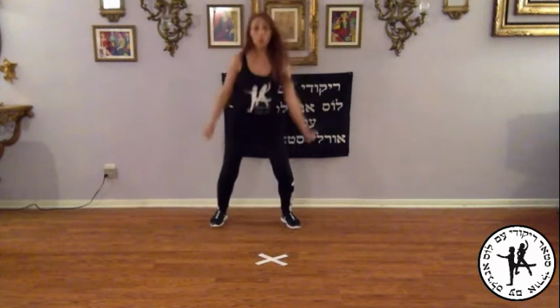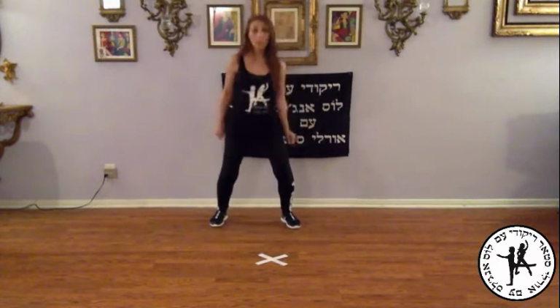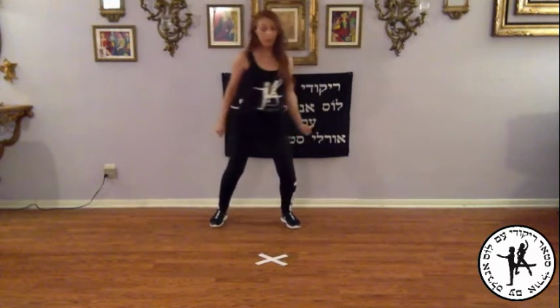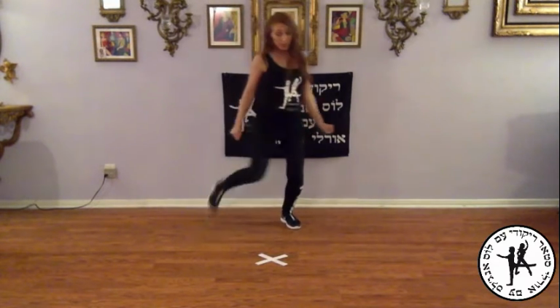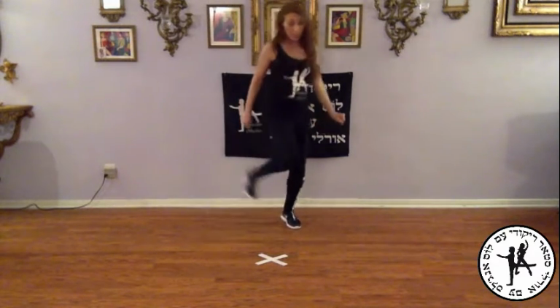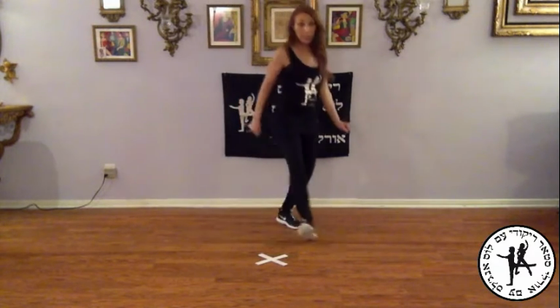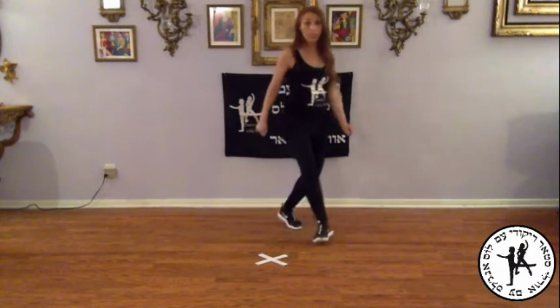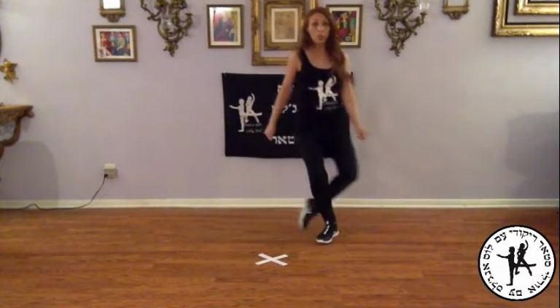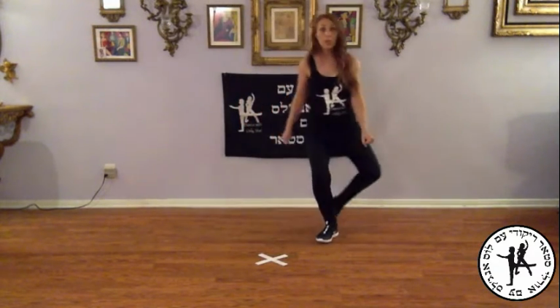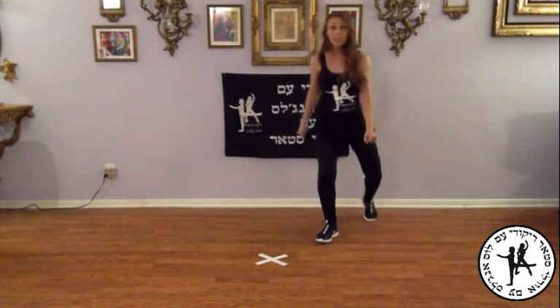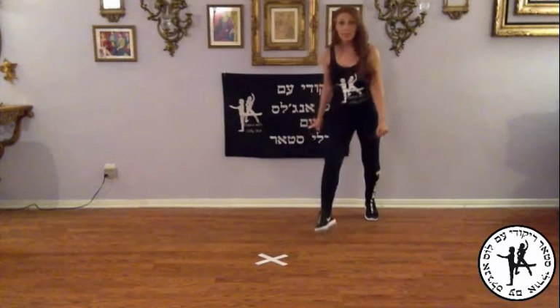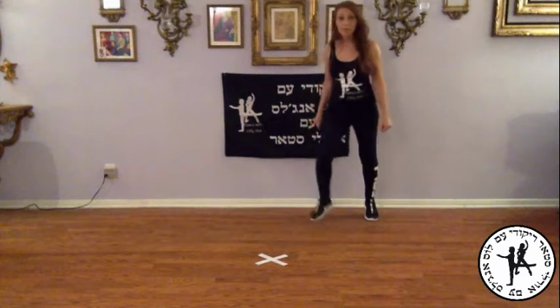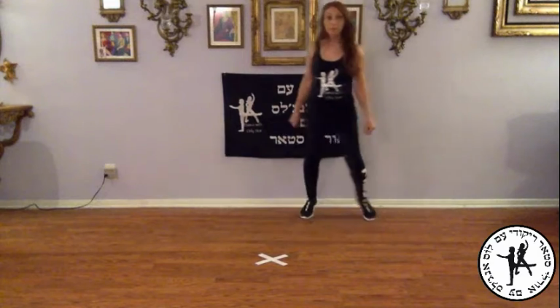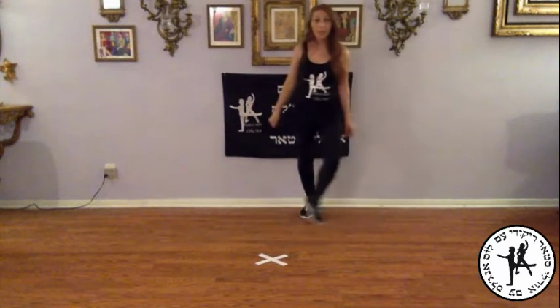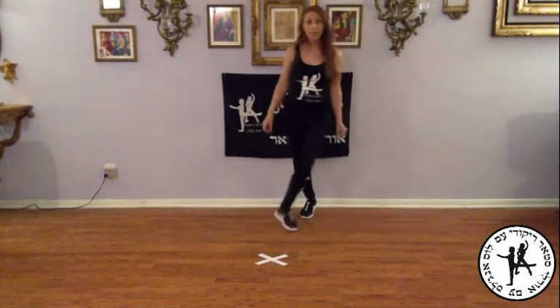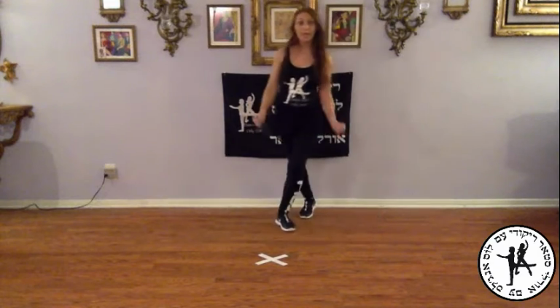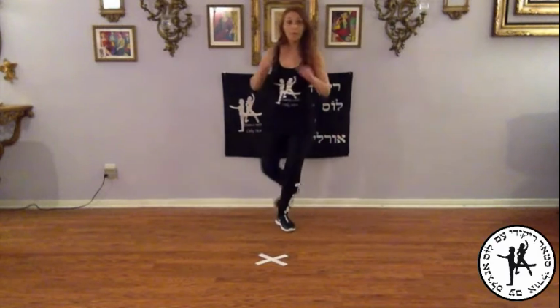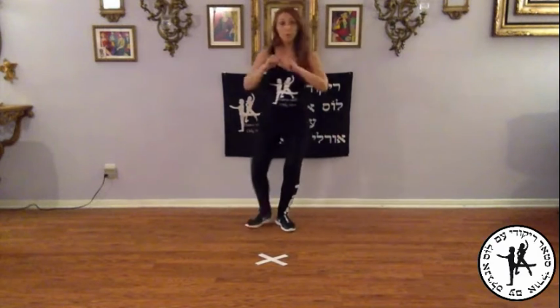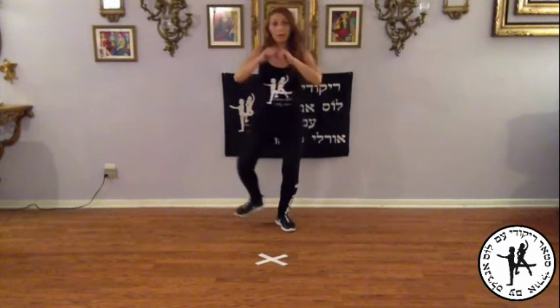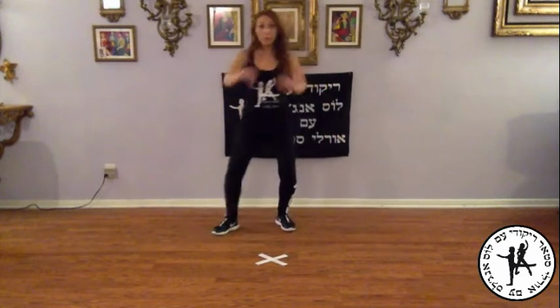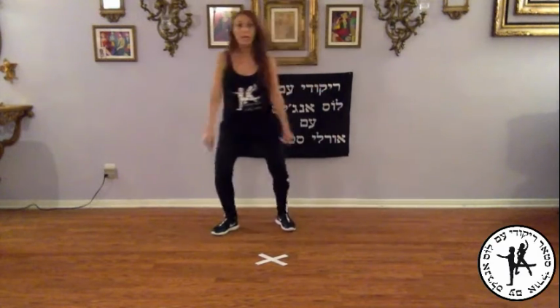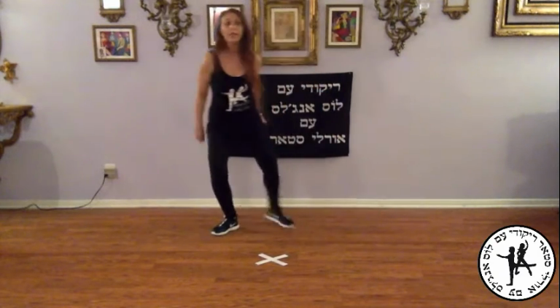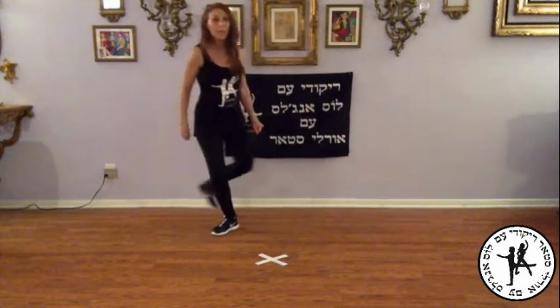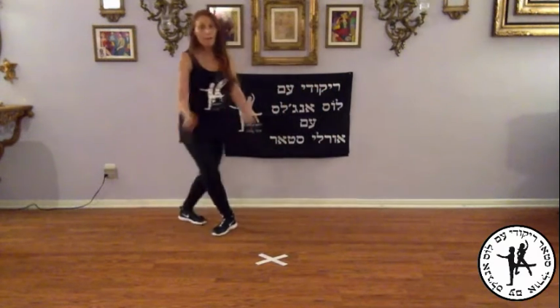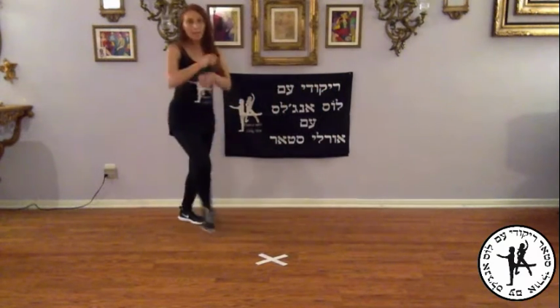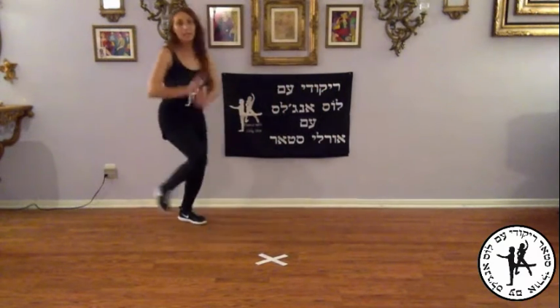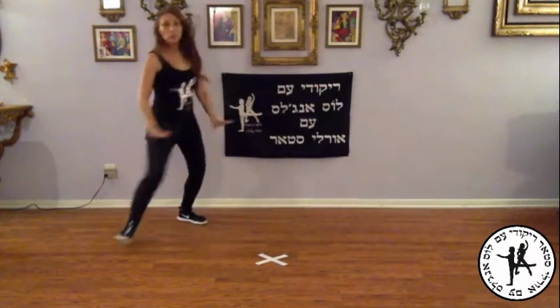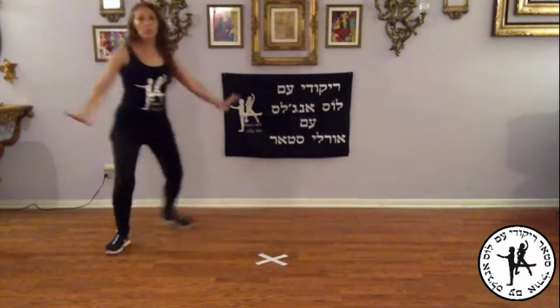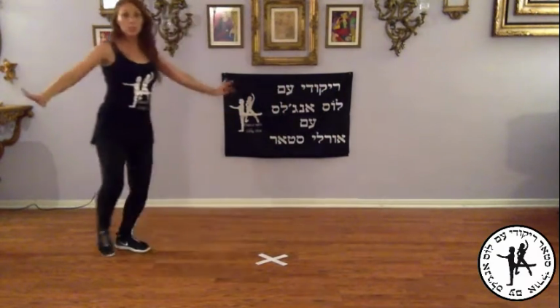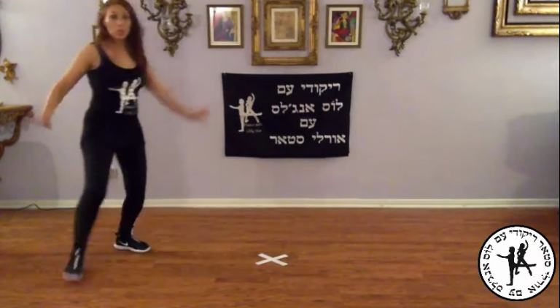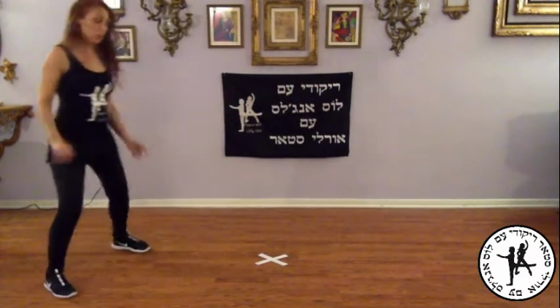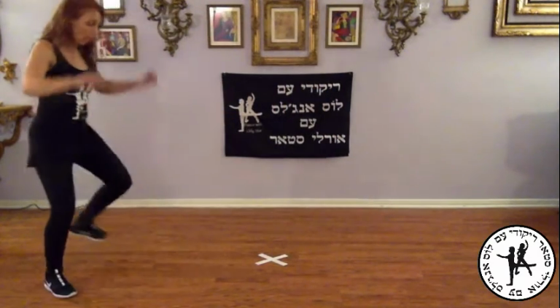Jump, a kick across, left, right, left, right, left, back.